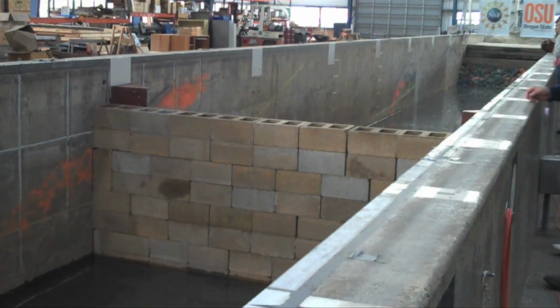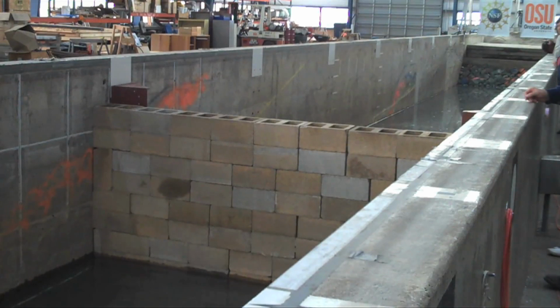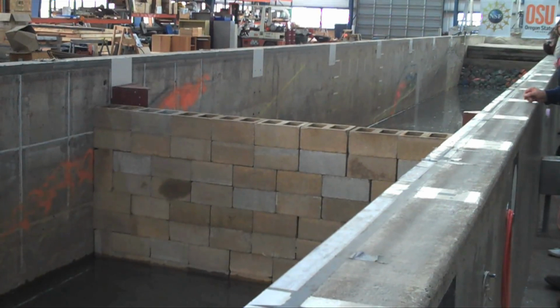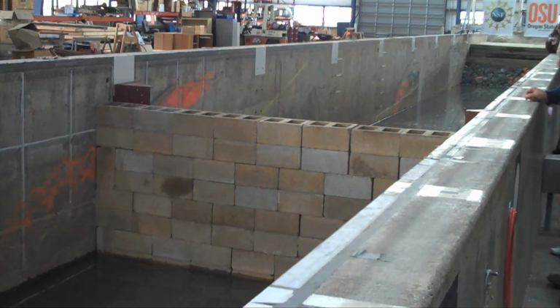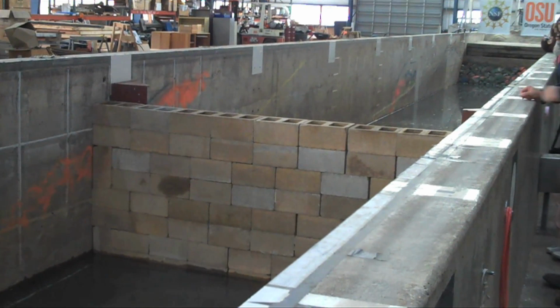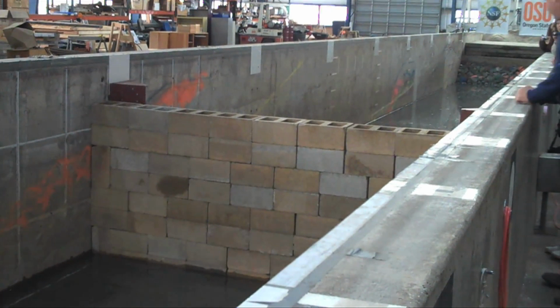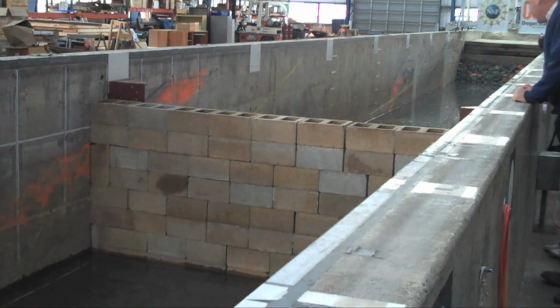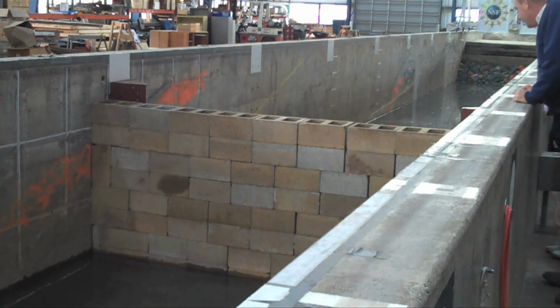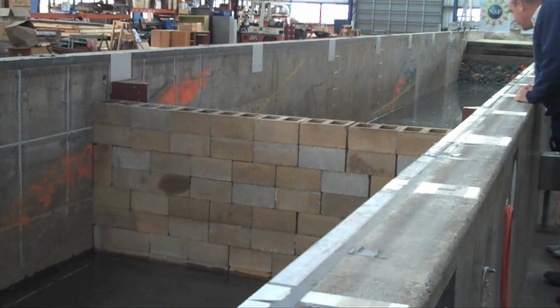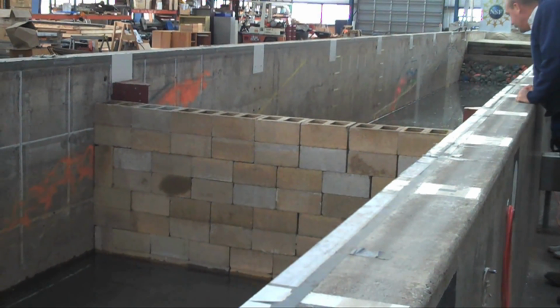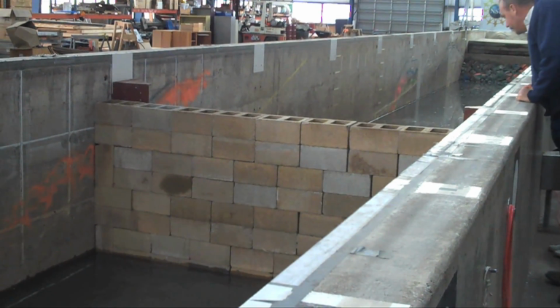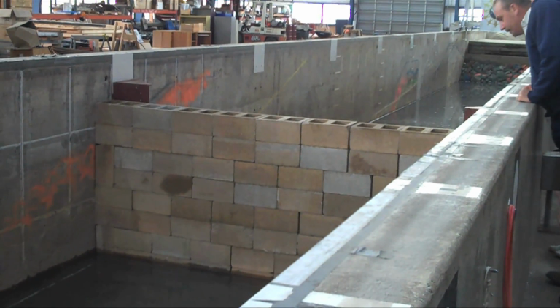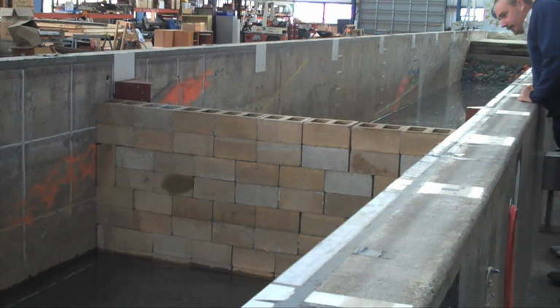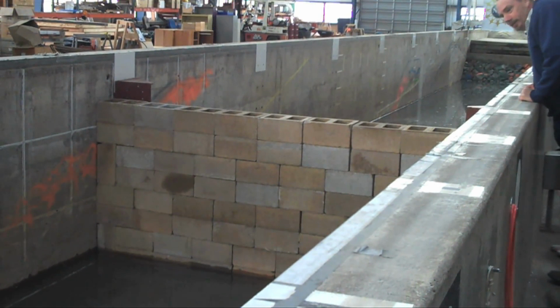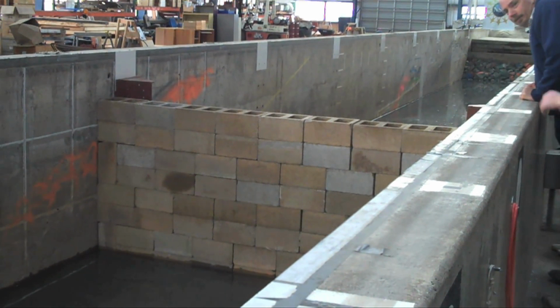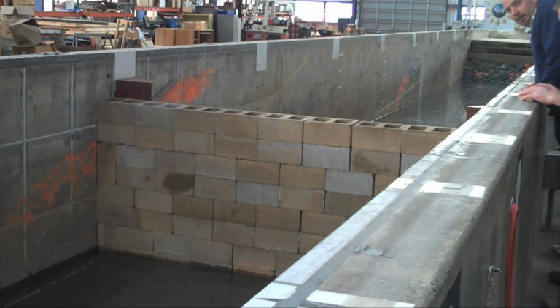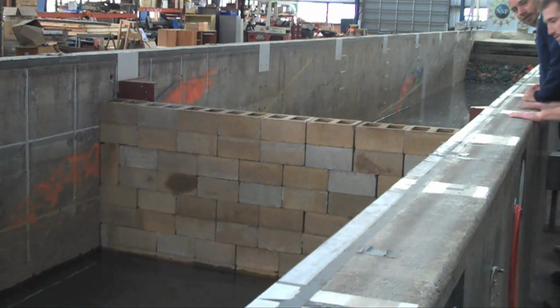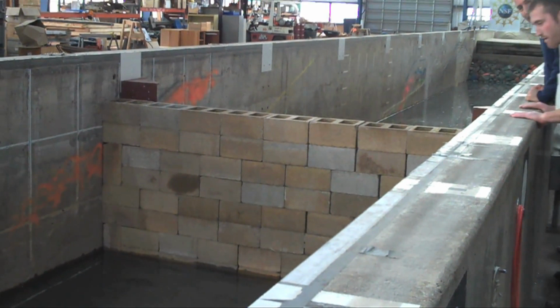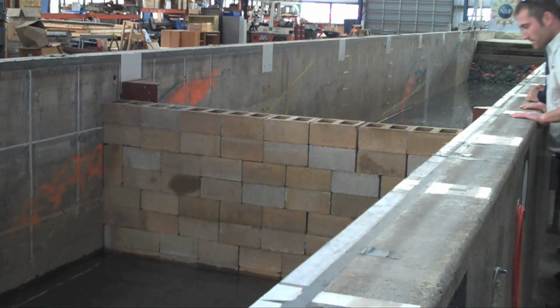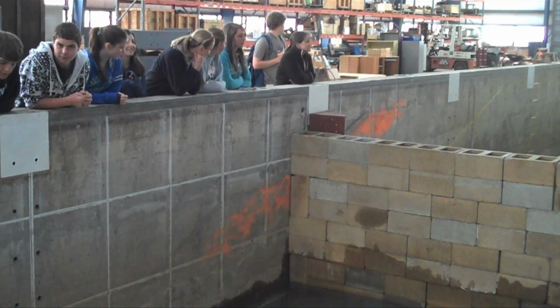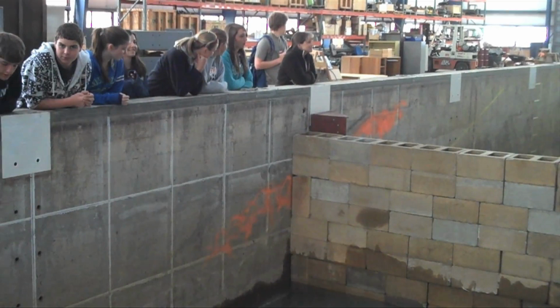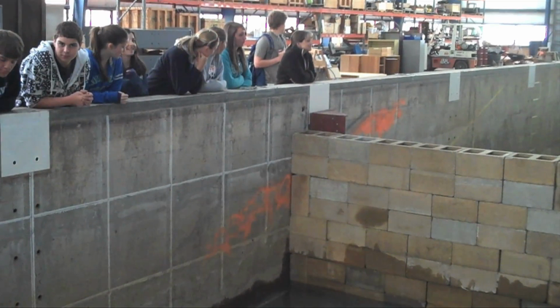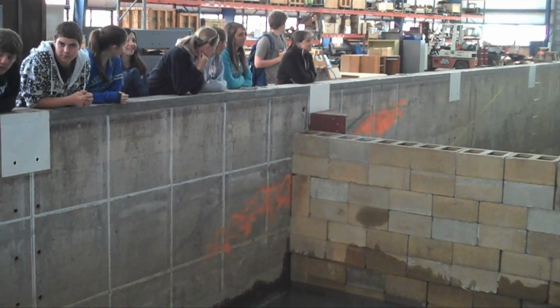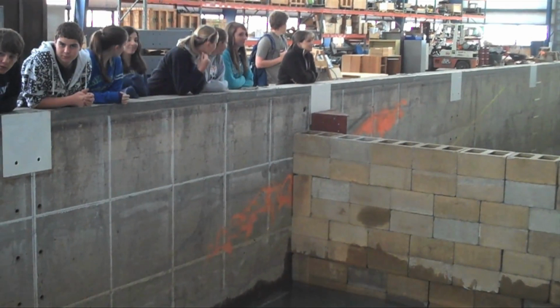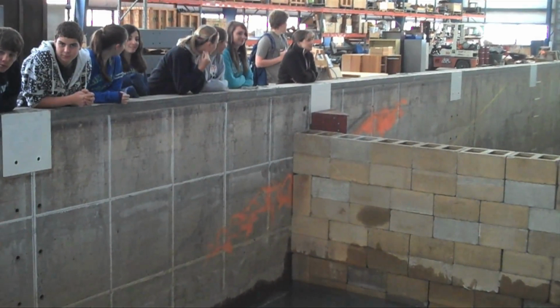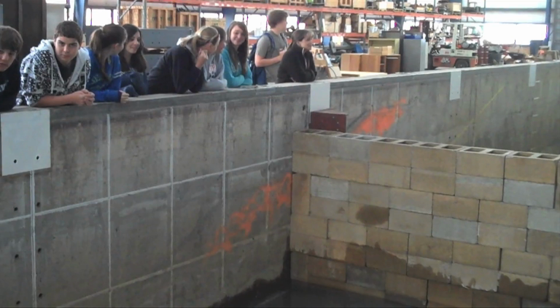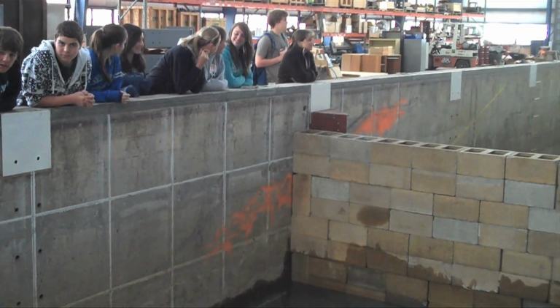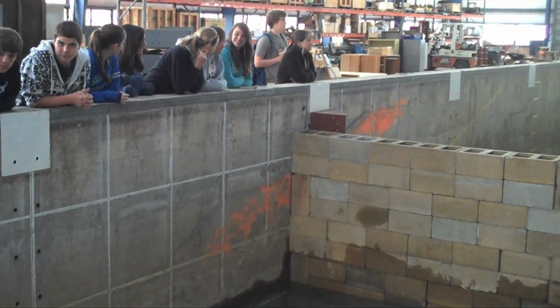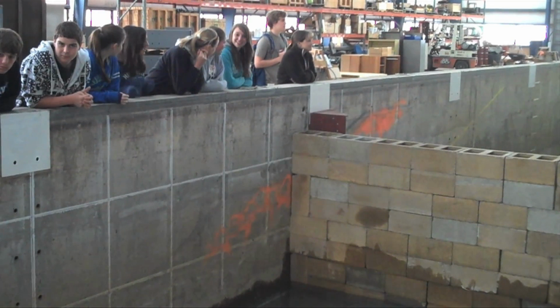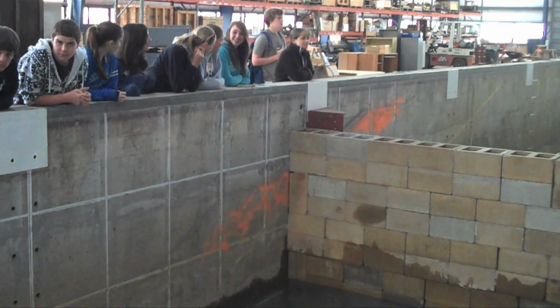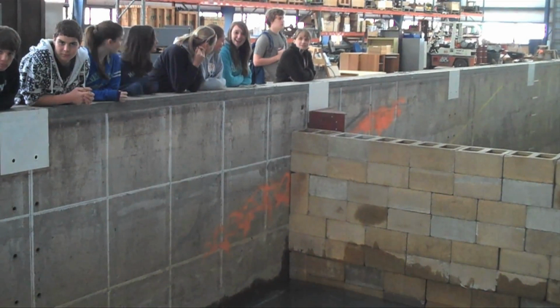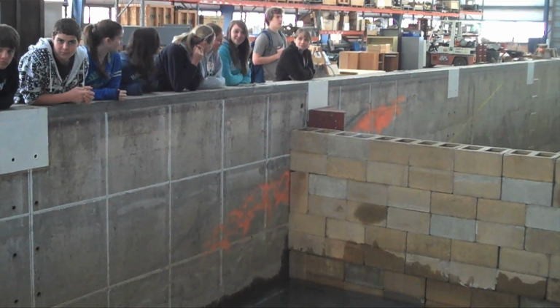and a cinder block wall to destroy at the other. Oh, and just for fun, you can throw in some students within the splash zone.